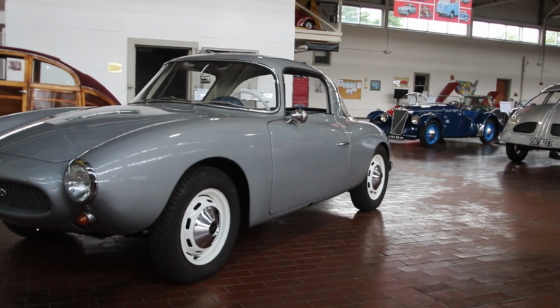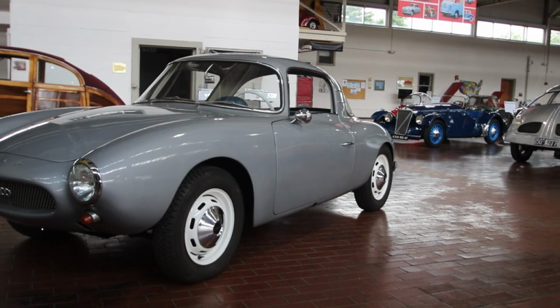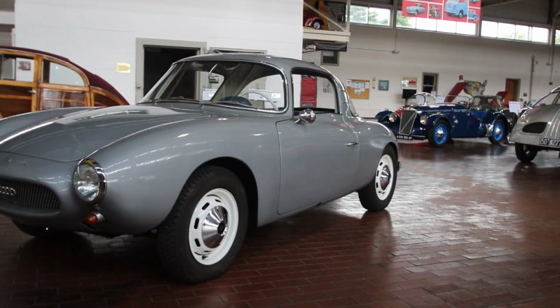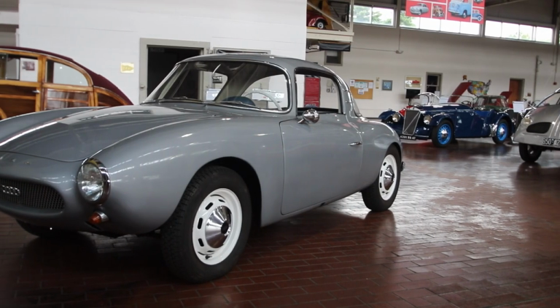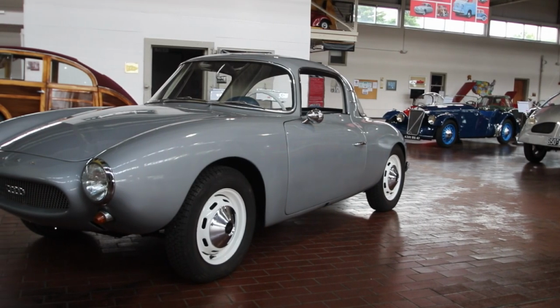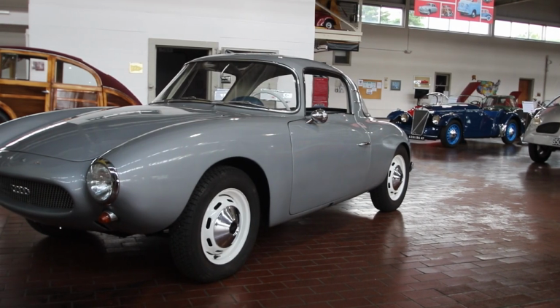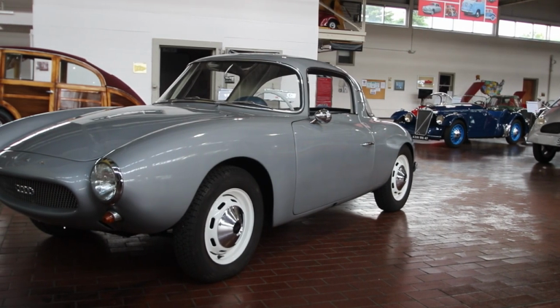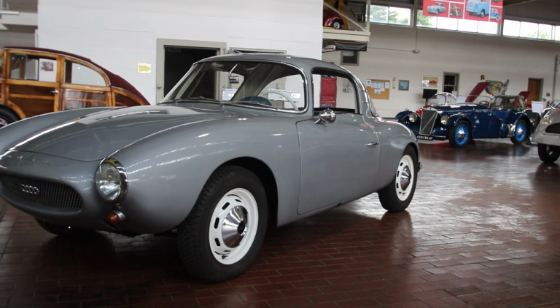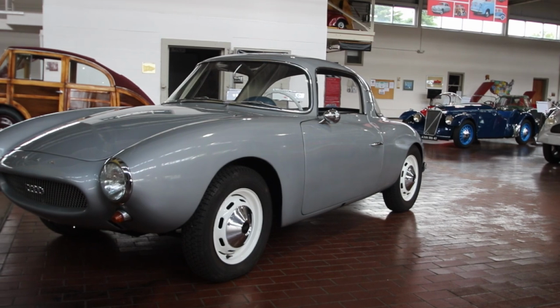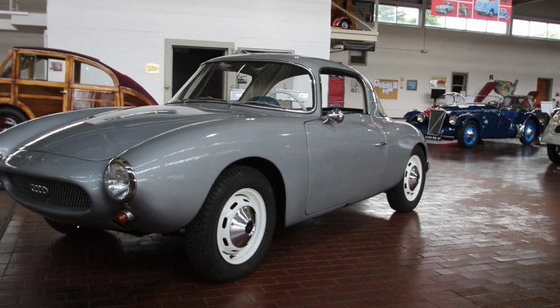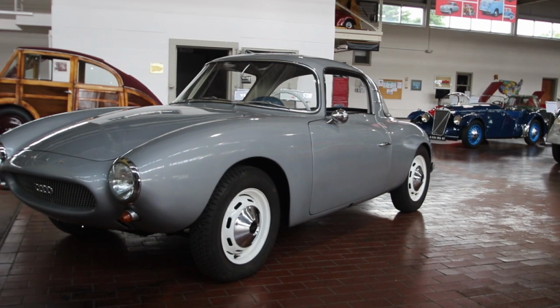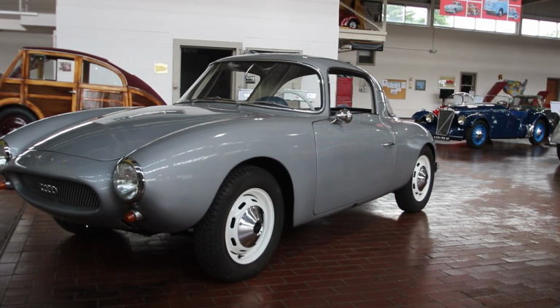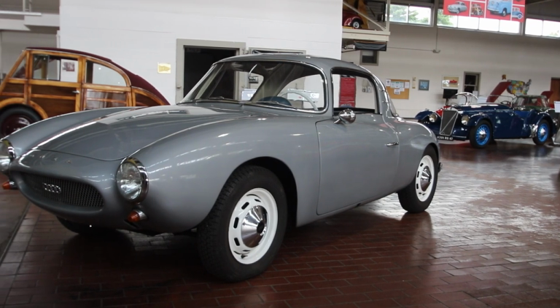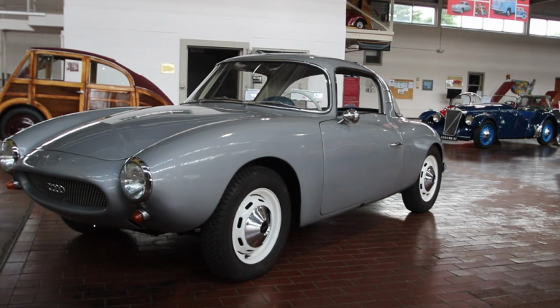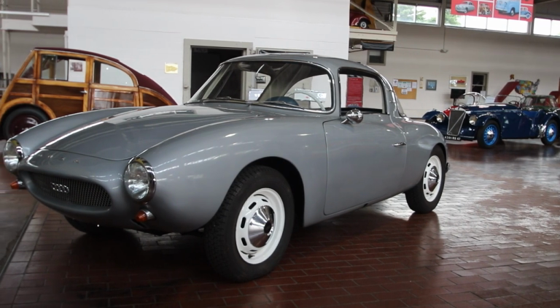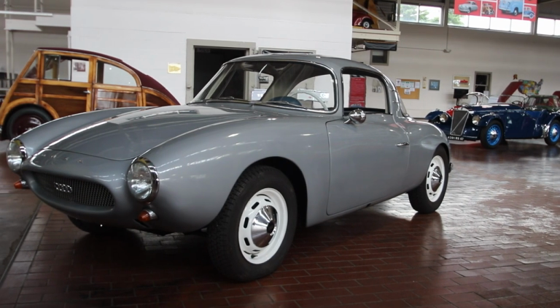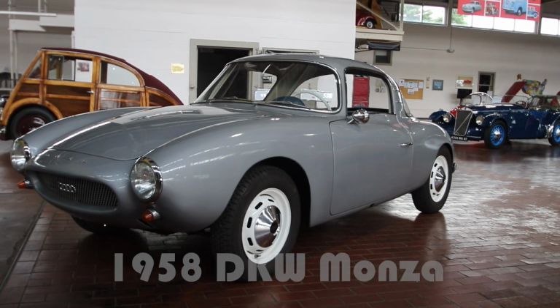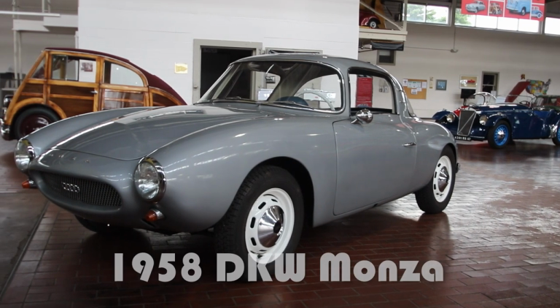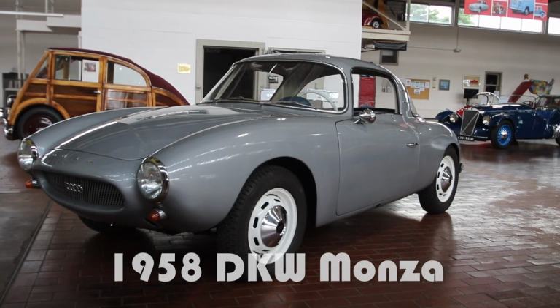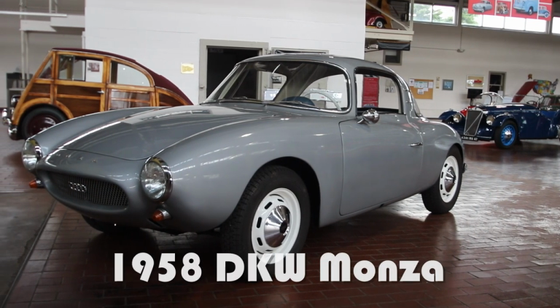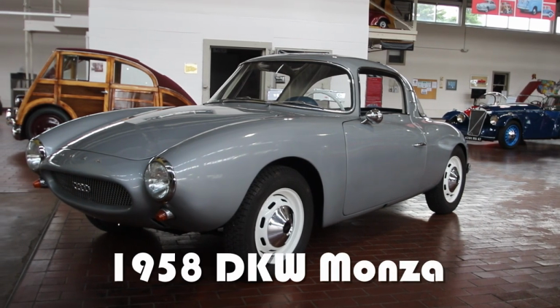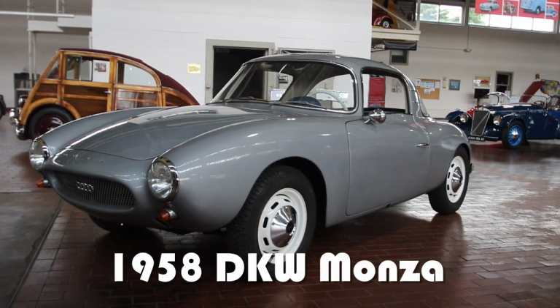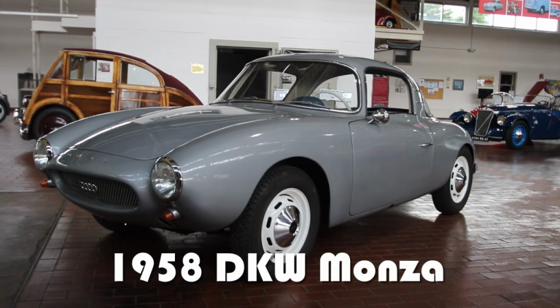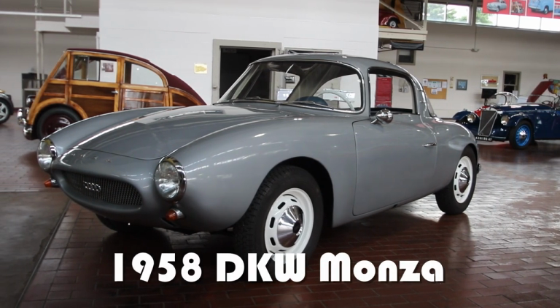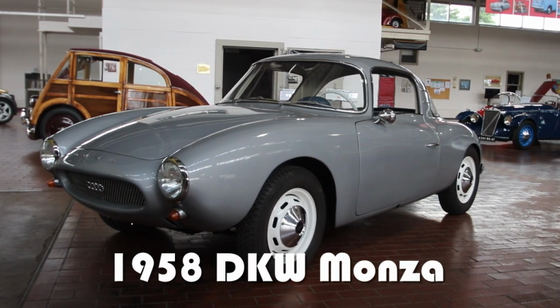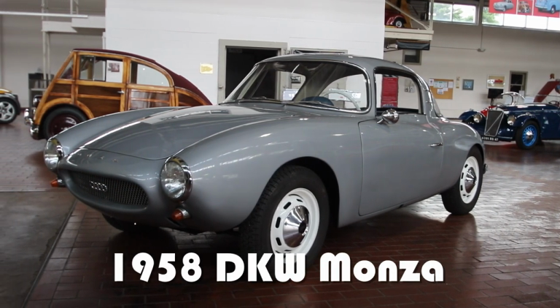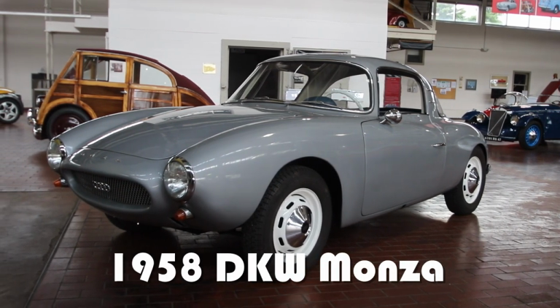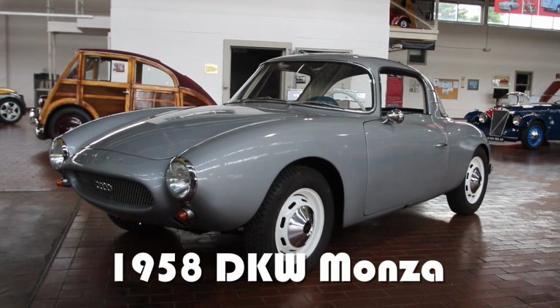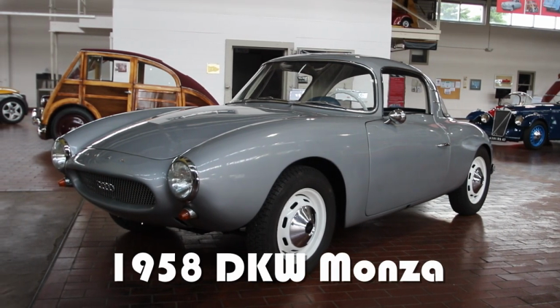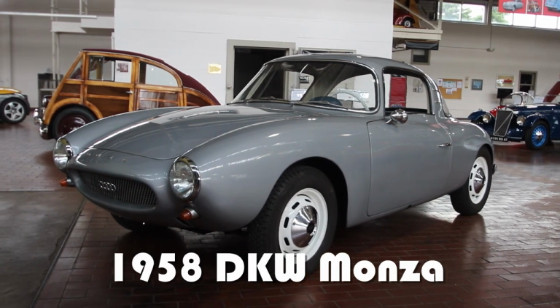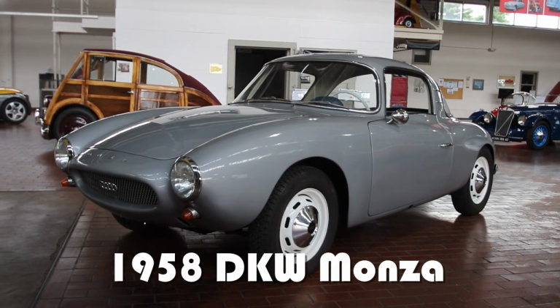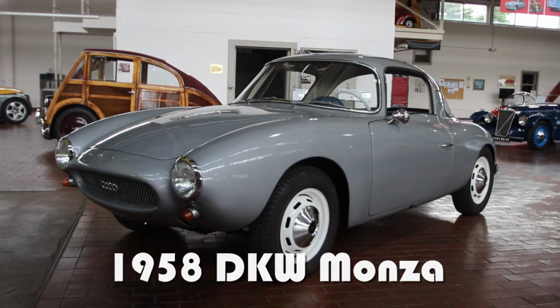On this edition of the Inside Lane, we'll be giving you a quick rundown of our 1958 DKW Monza.